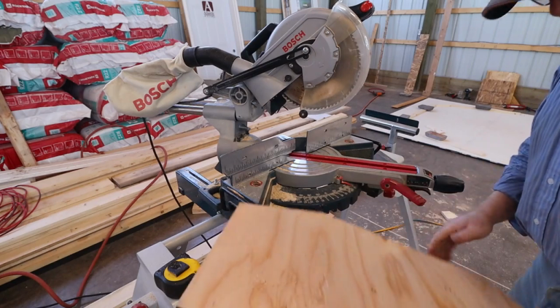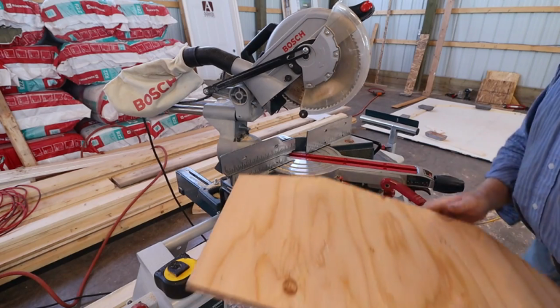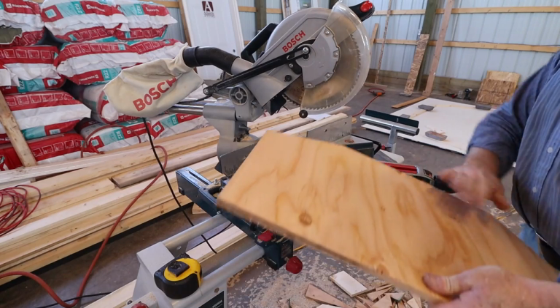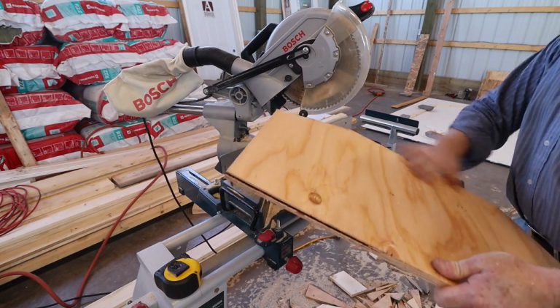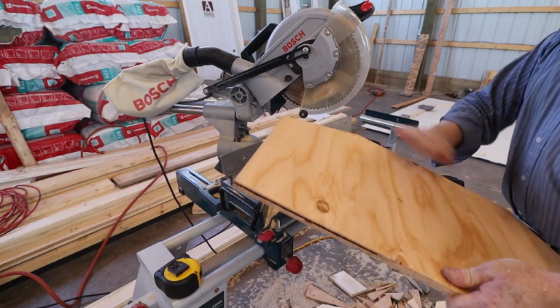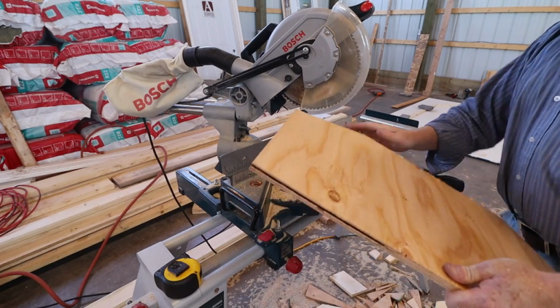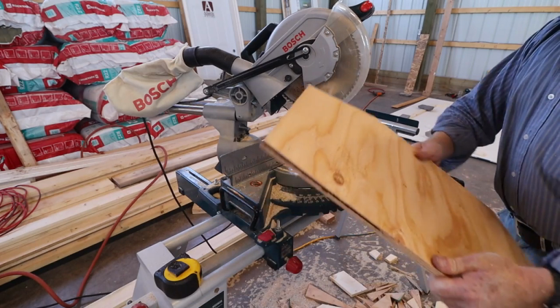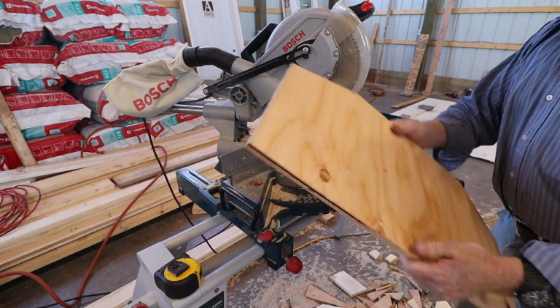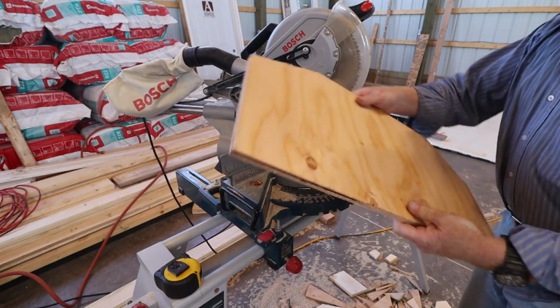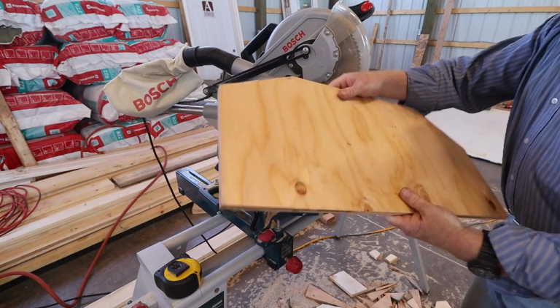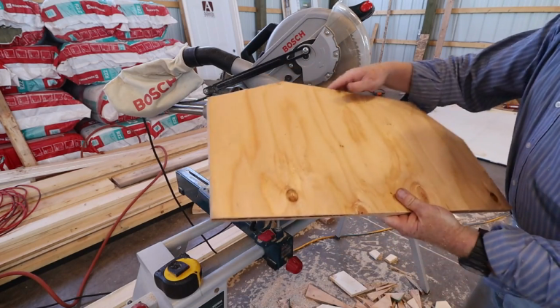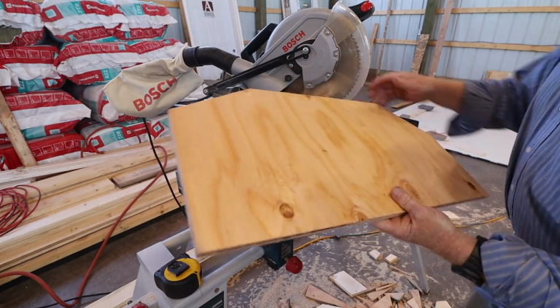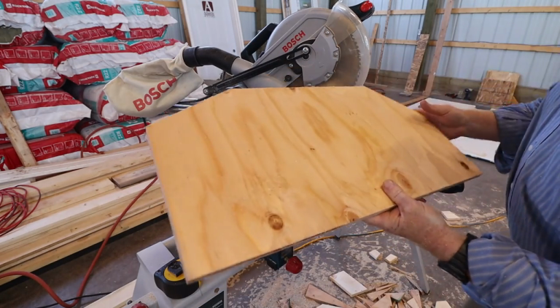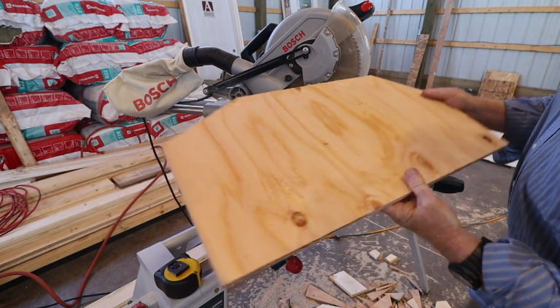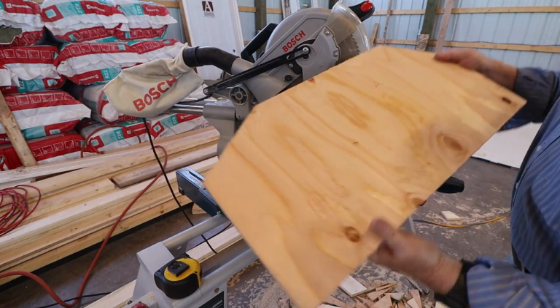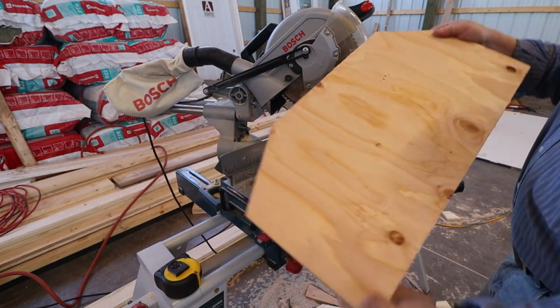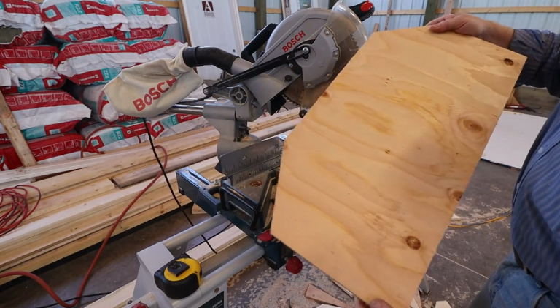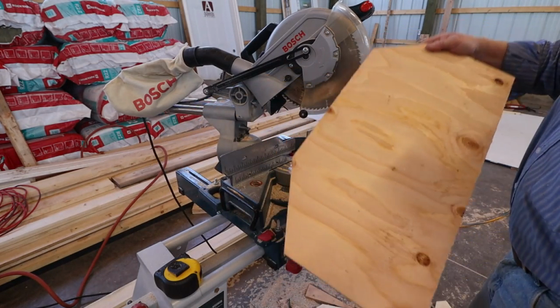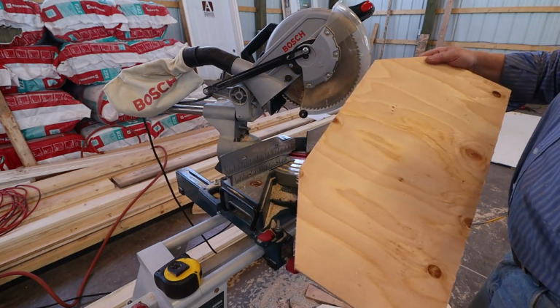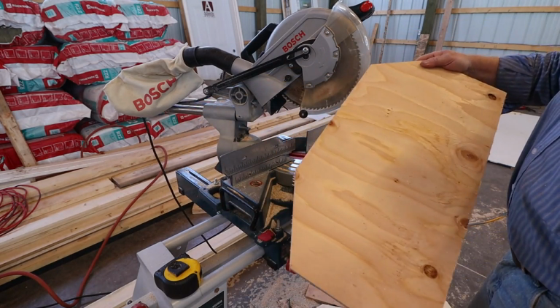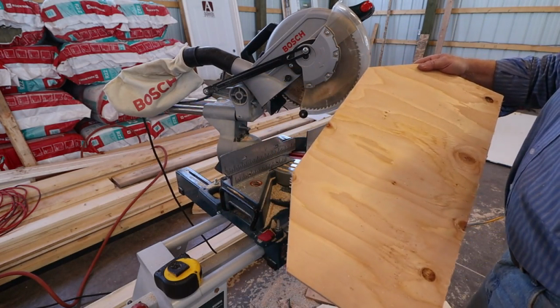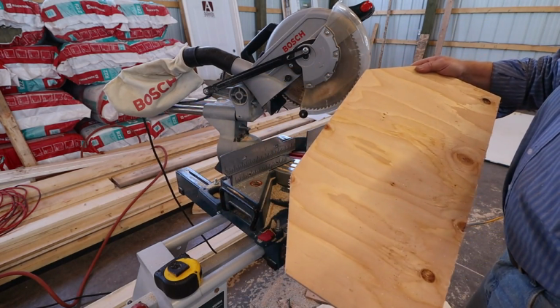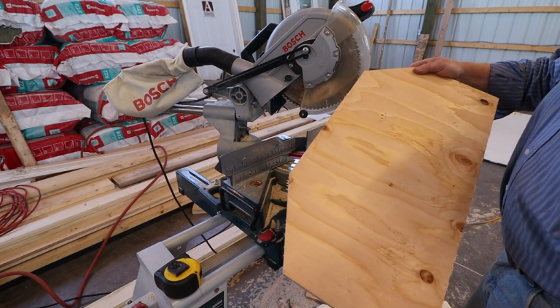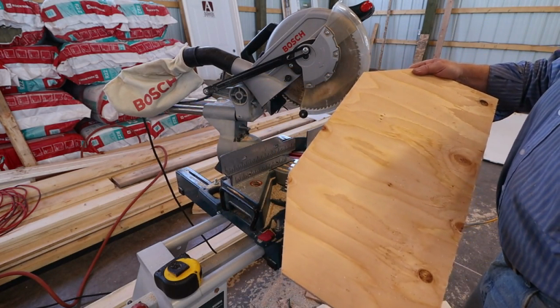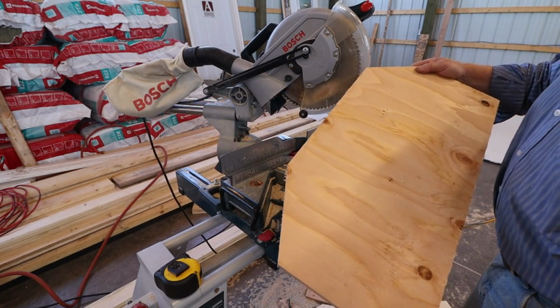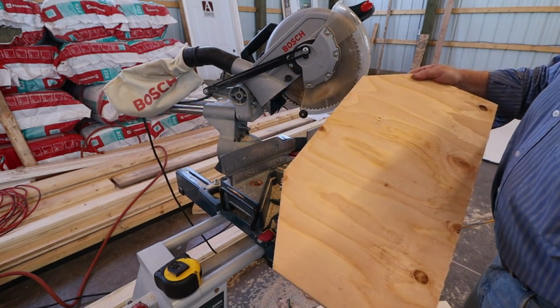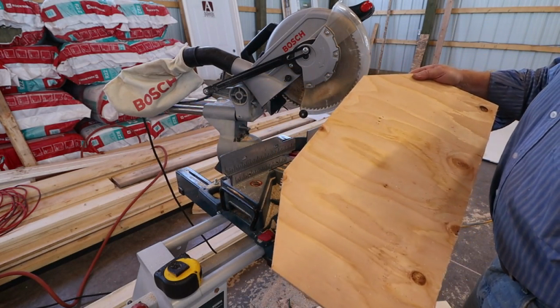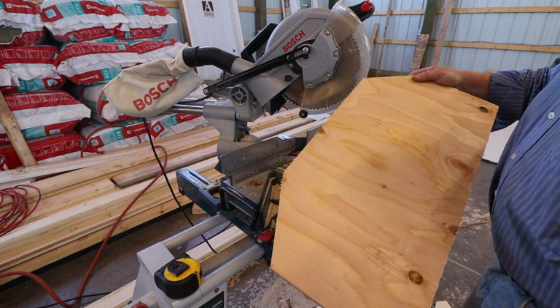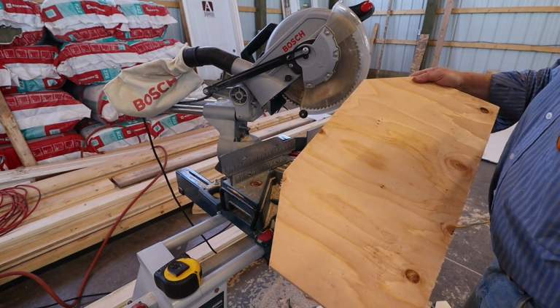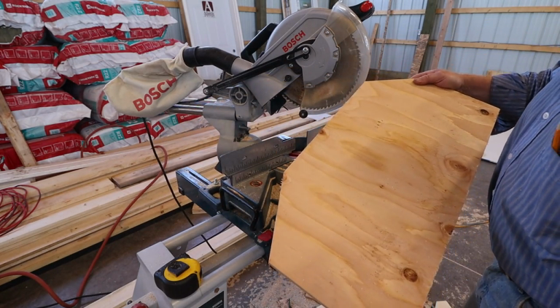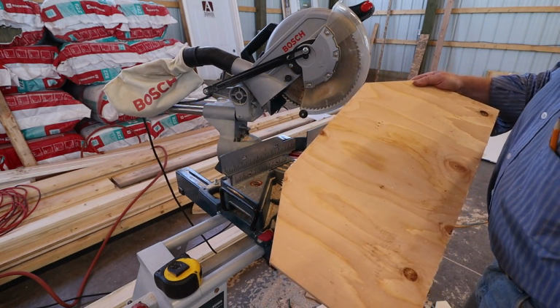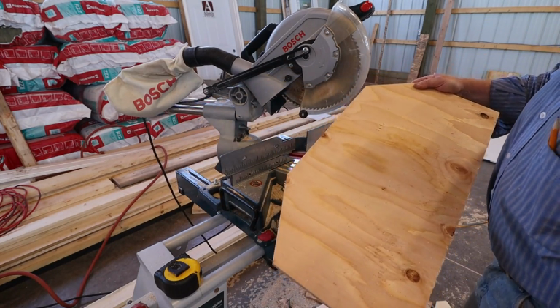There we go — this will fit right over top of the chine area and lock it in place.